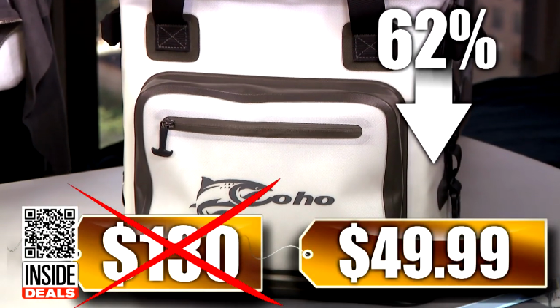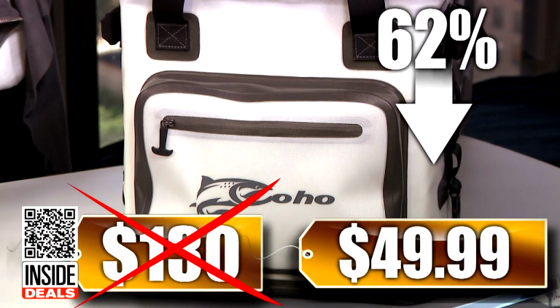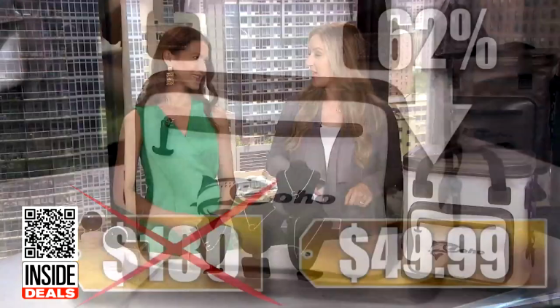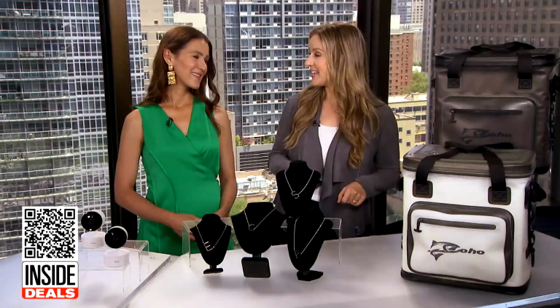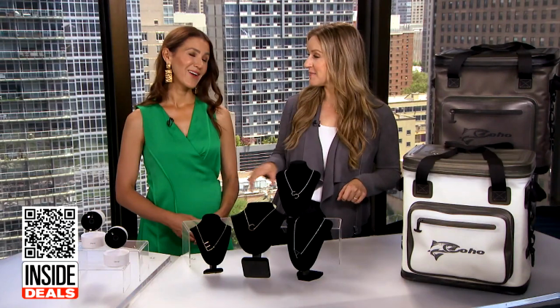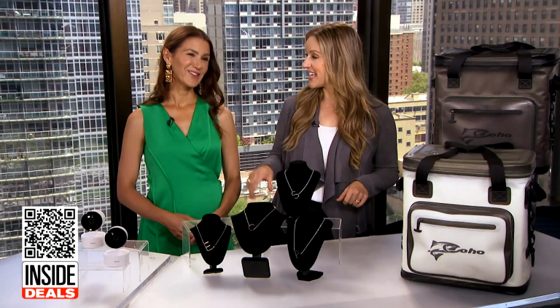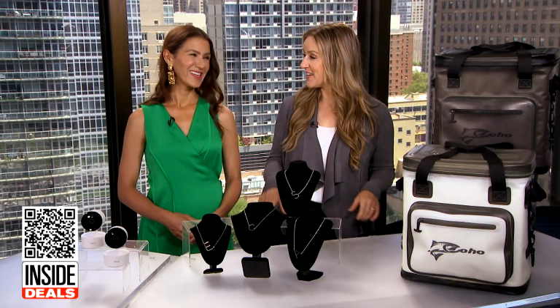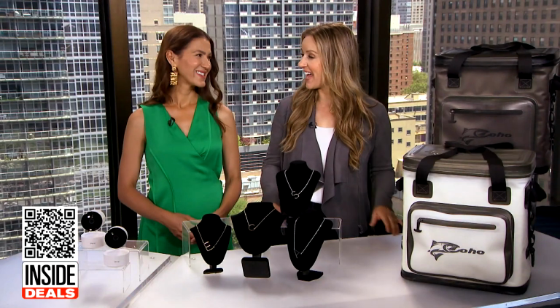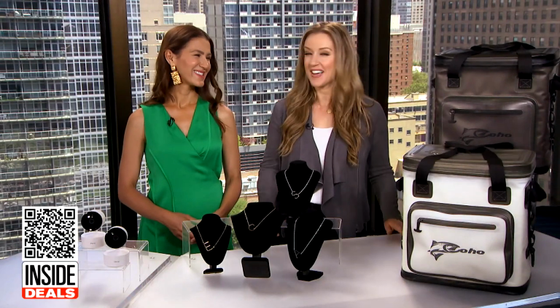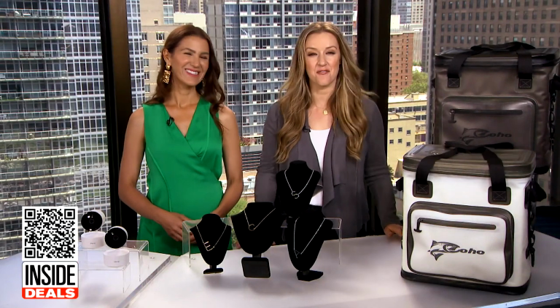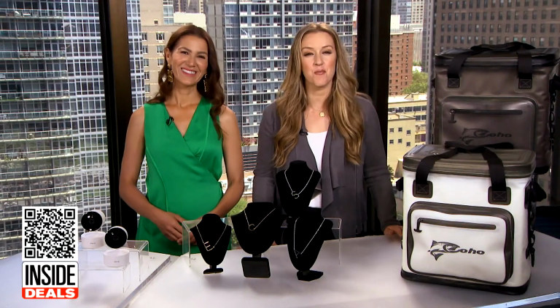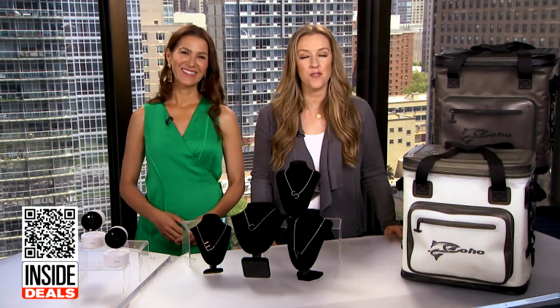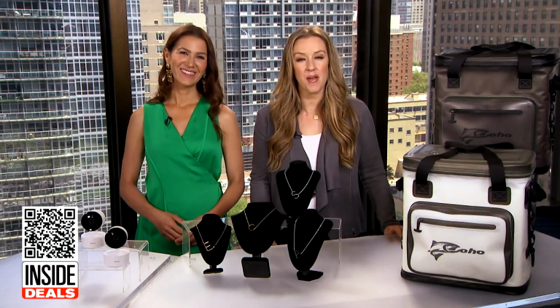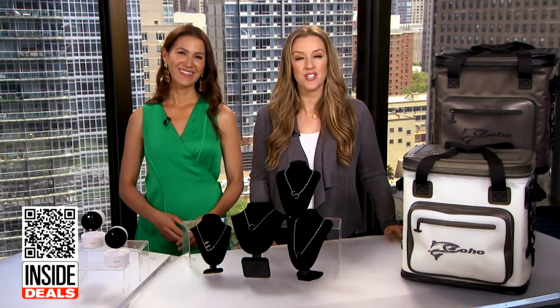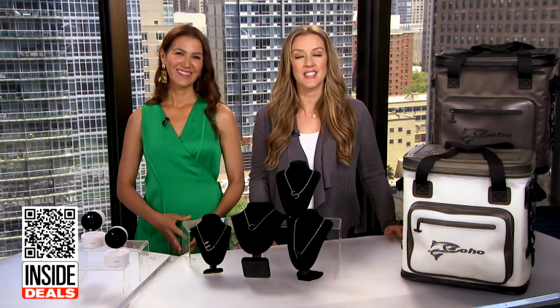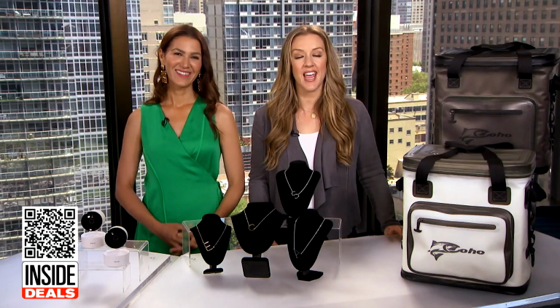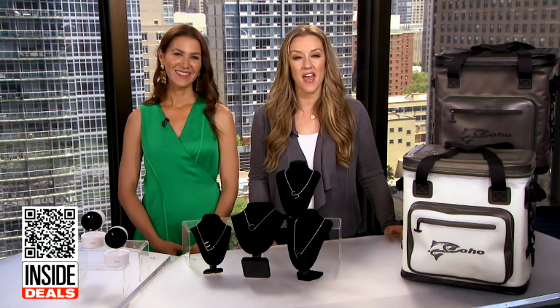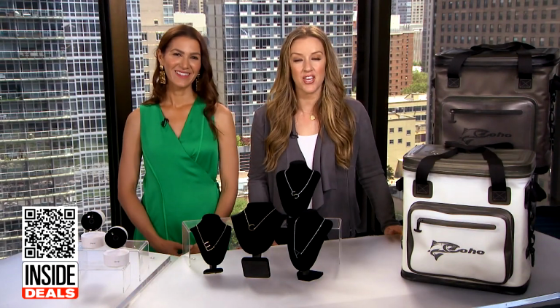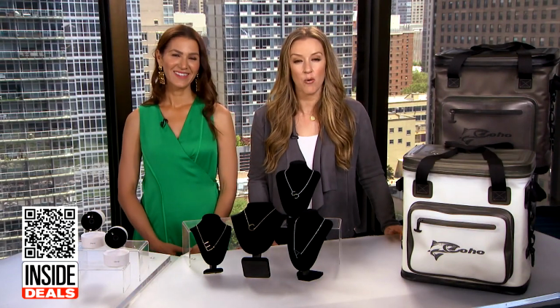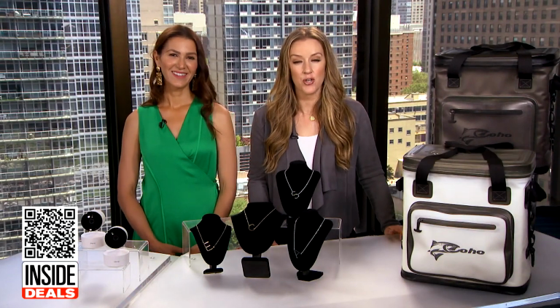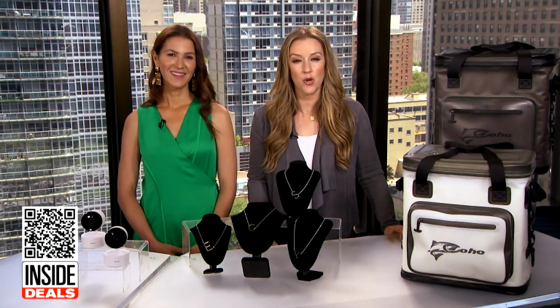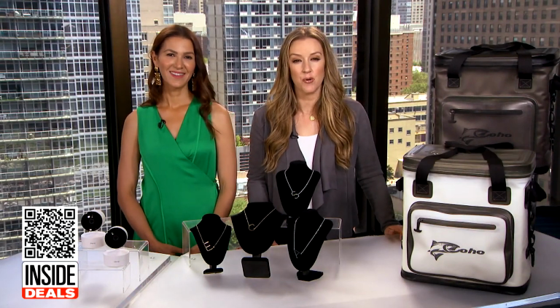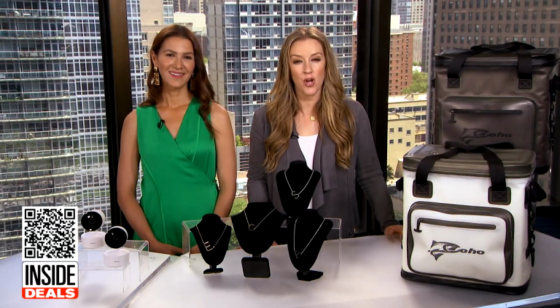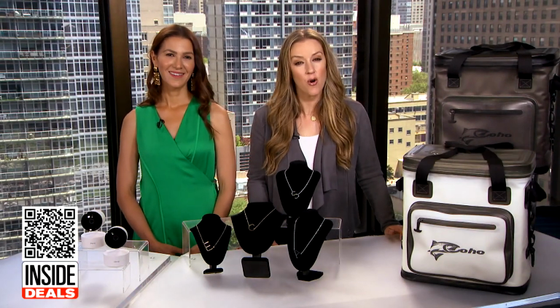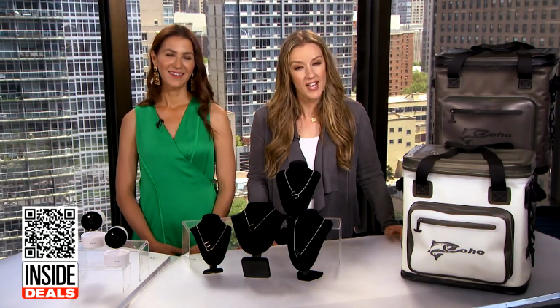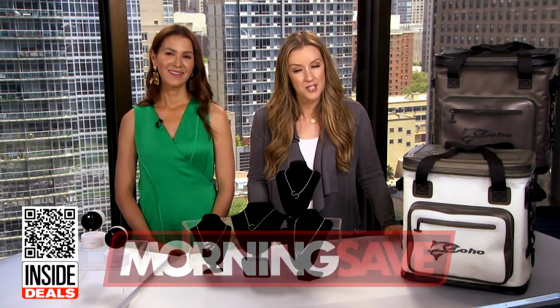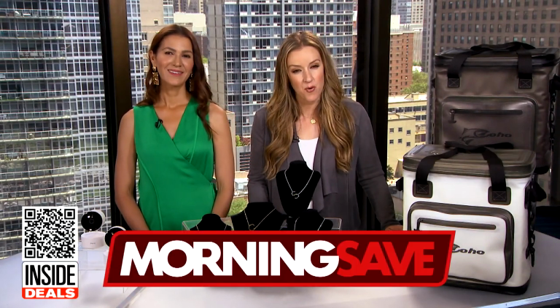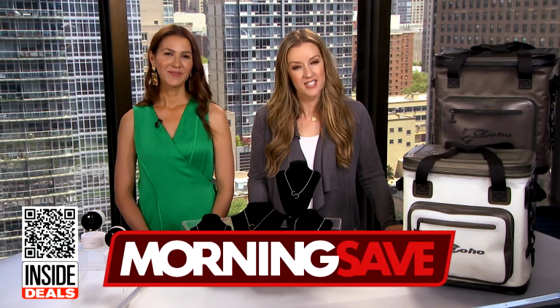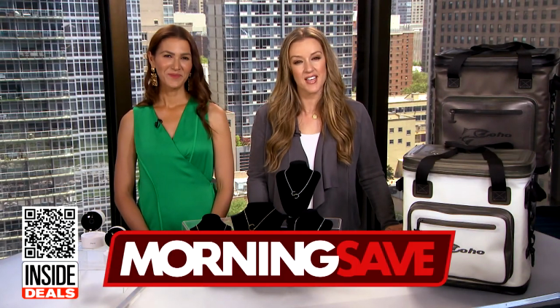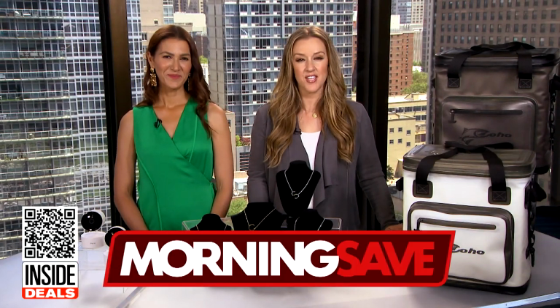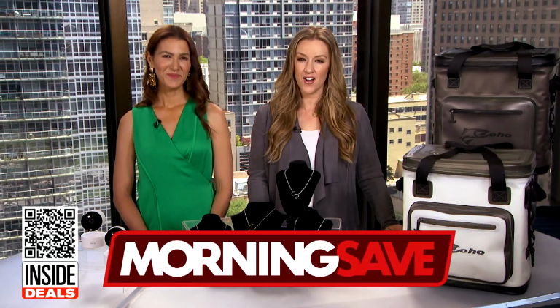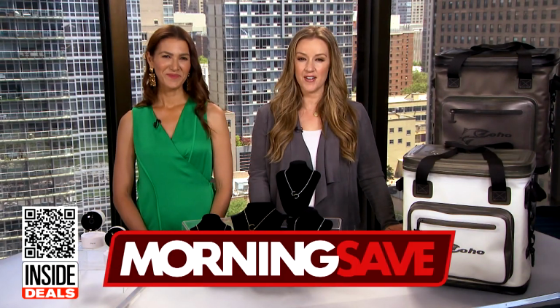Really cool items. Thank you, Anna. For more information, scan the QR code below or head to MorningSave.com.